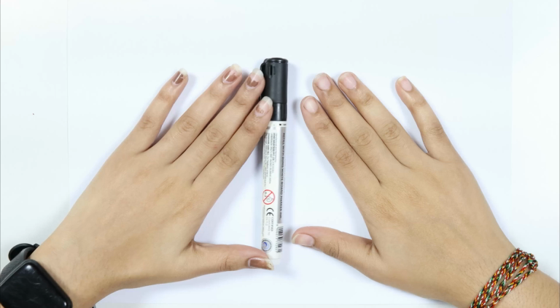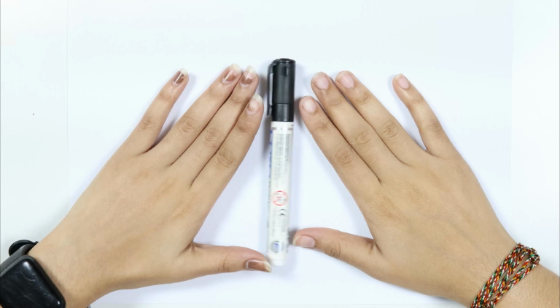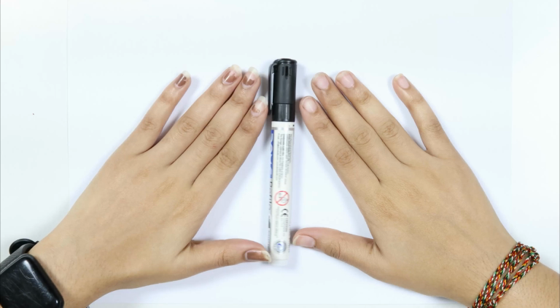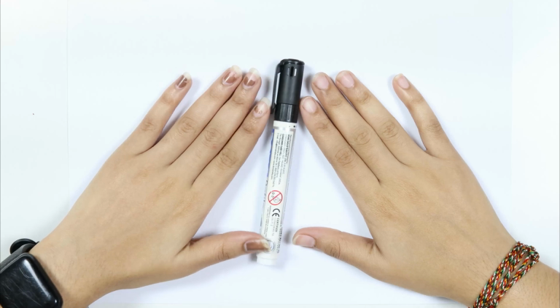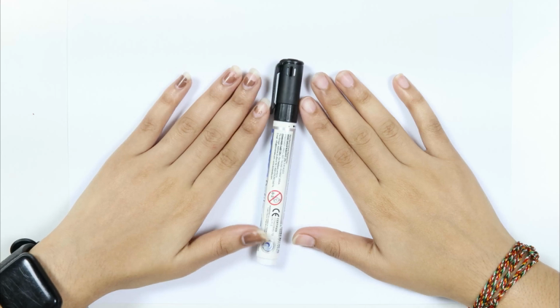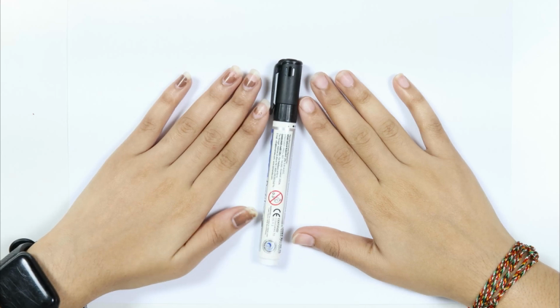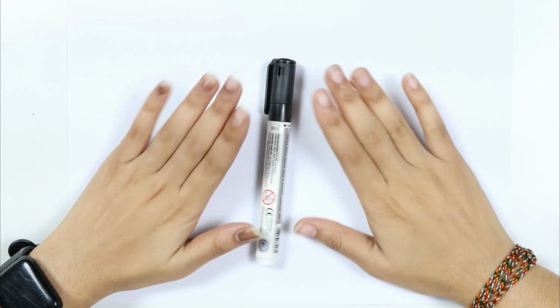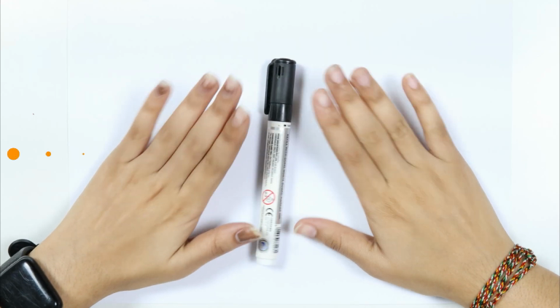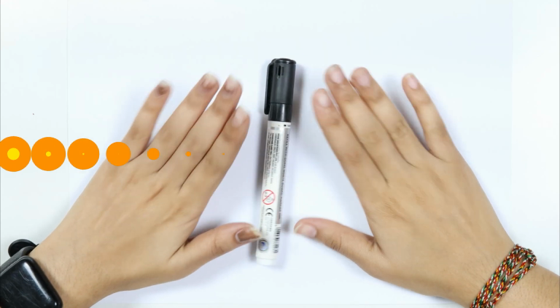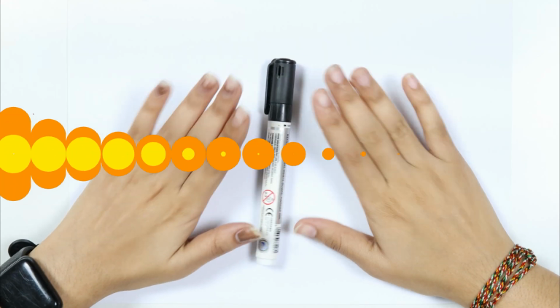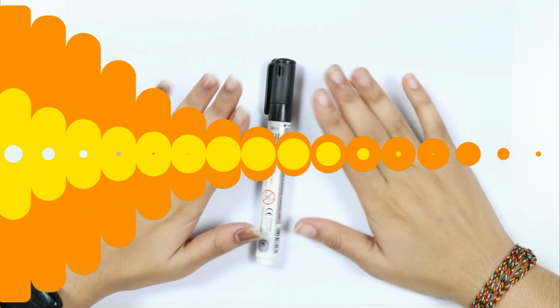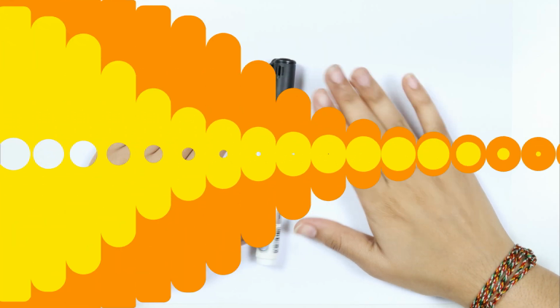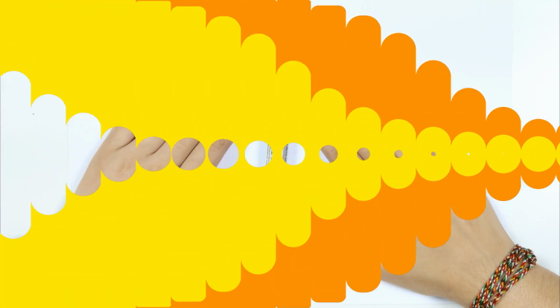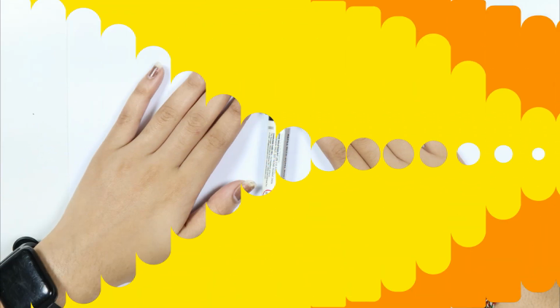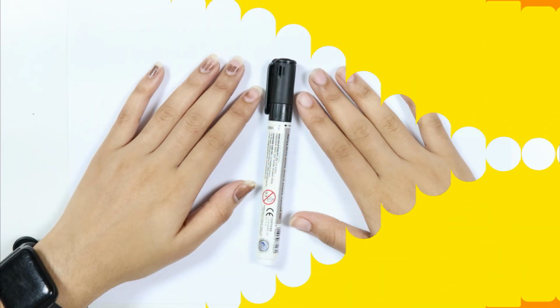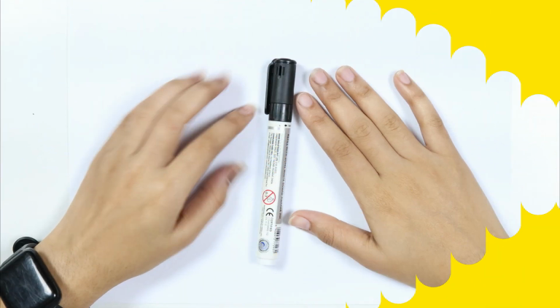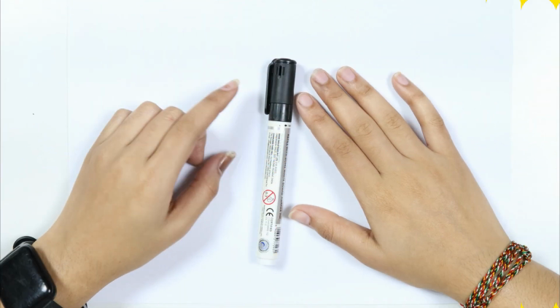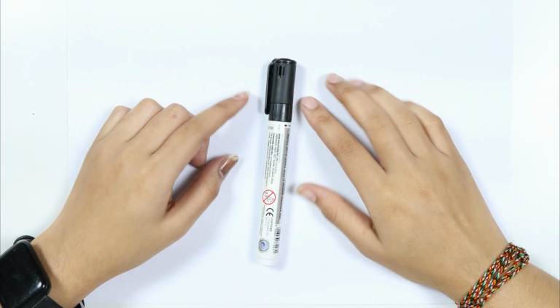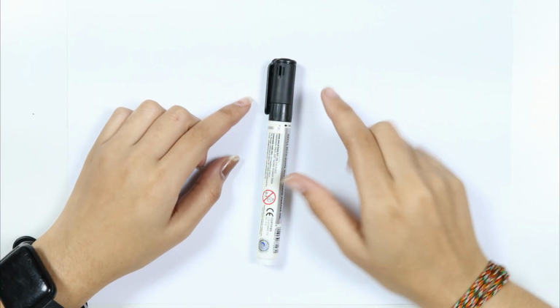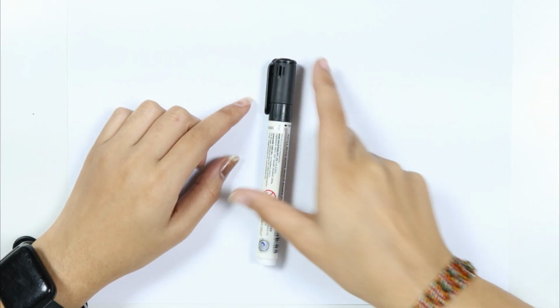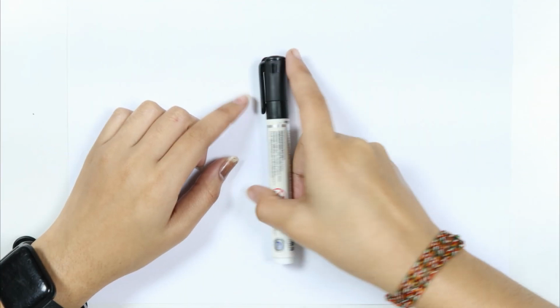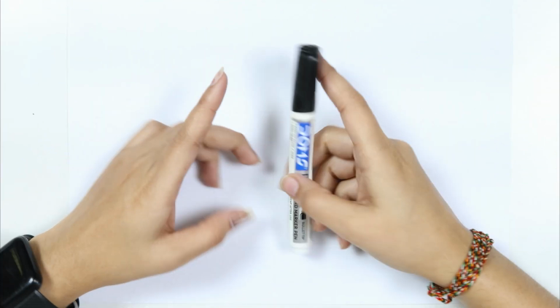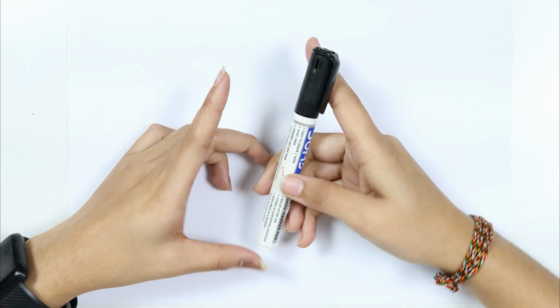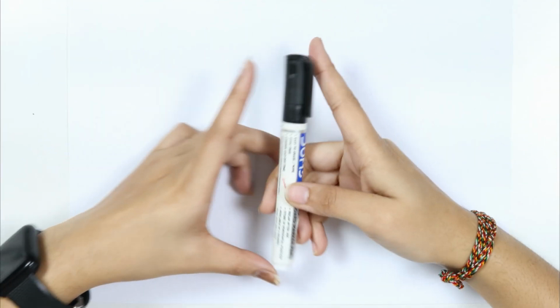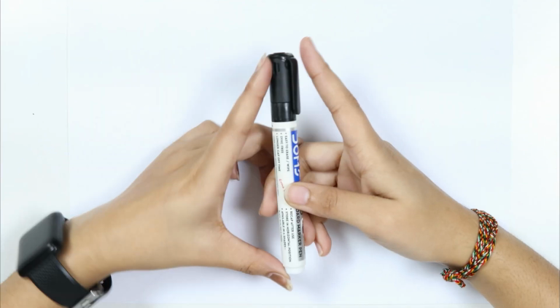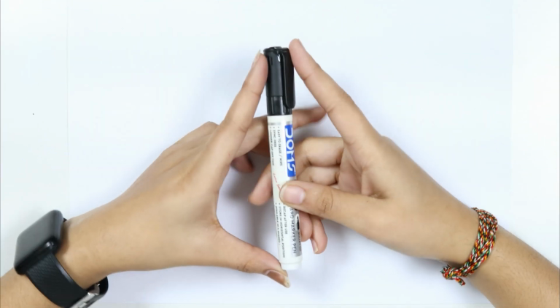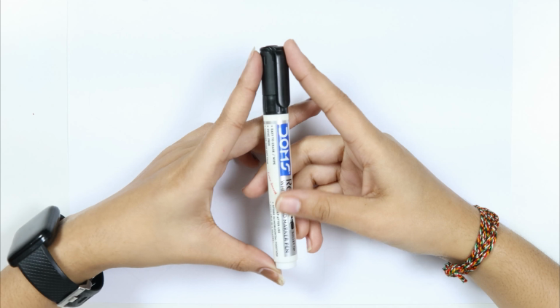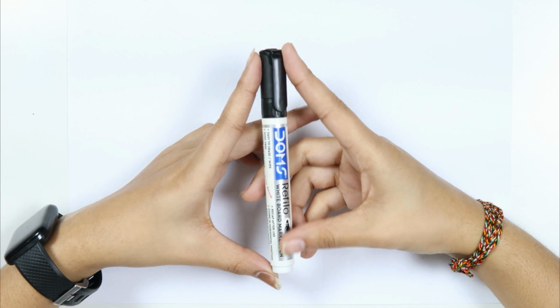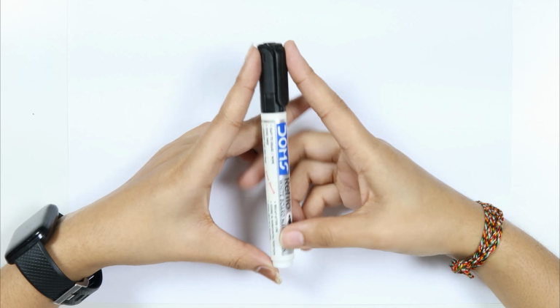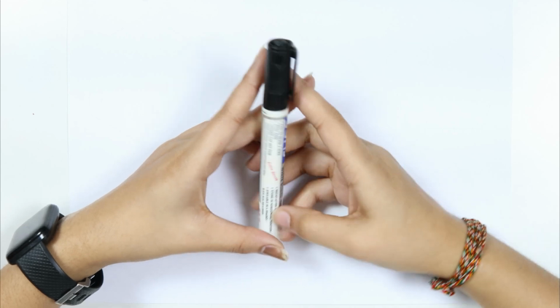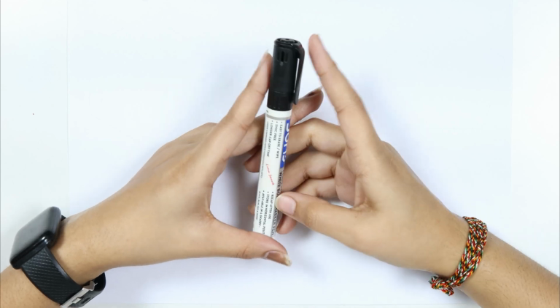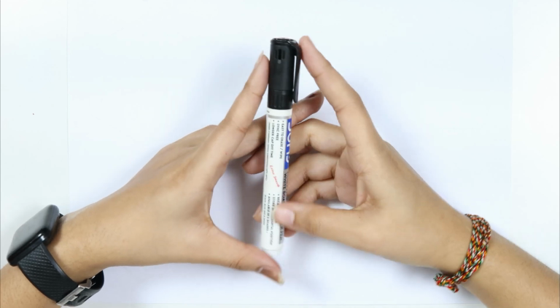Hello kids, welcome to QQT study. Let's learn to draw some story shapes.